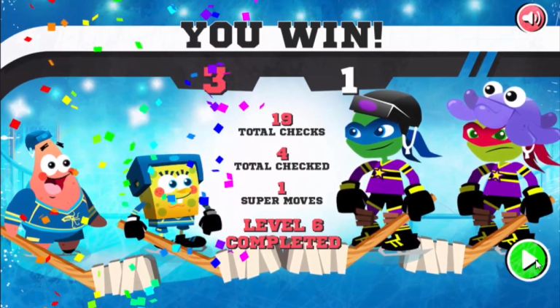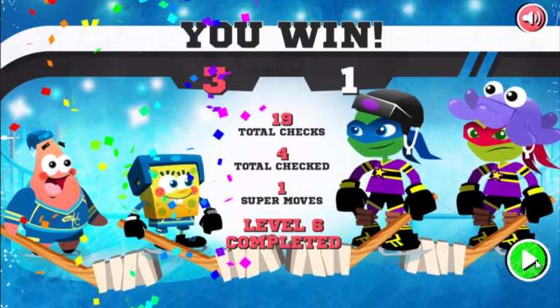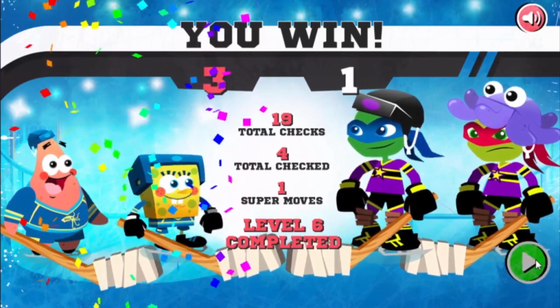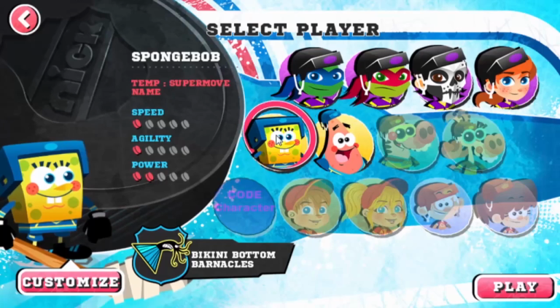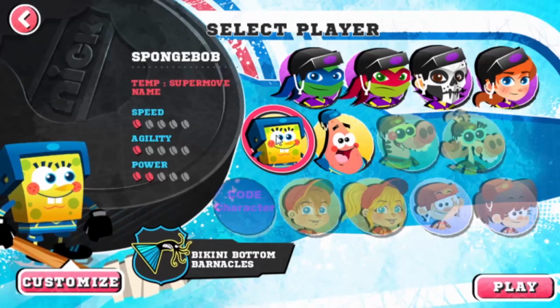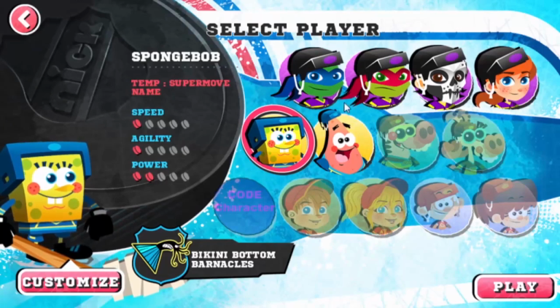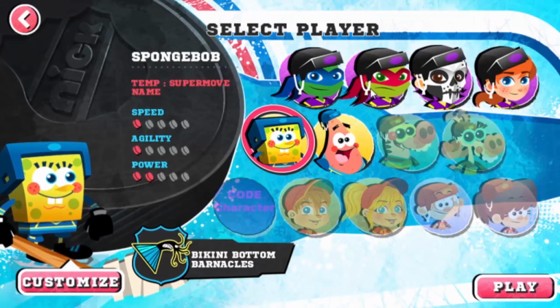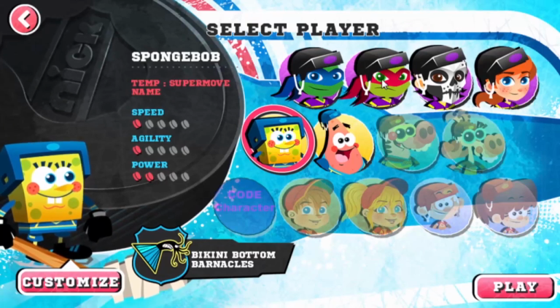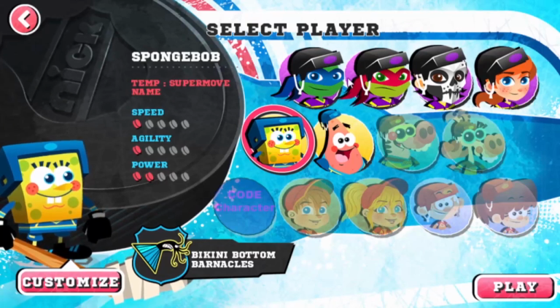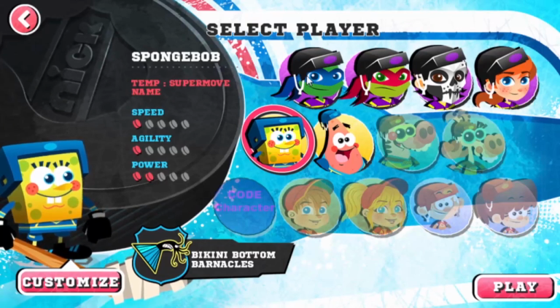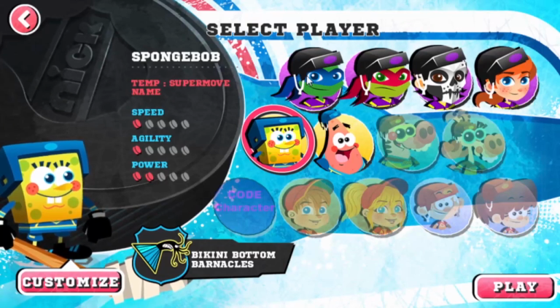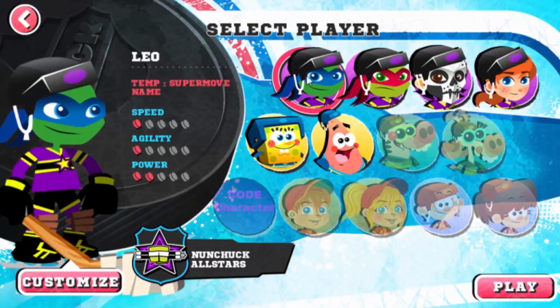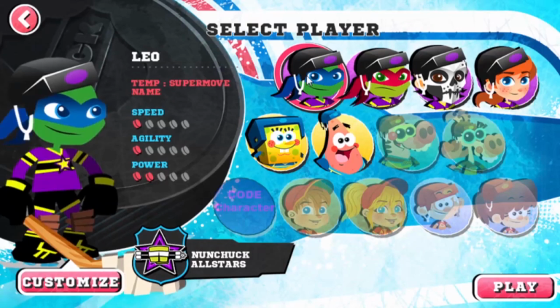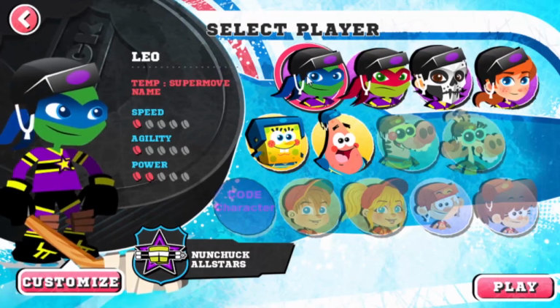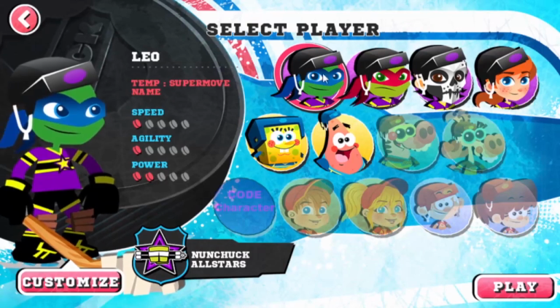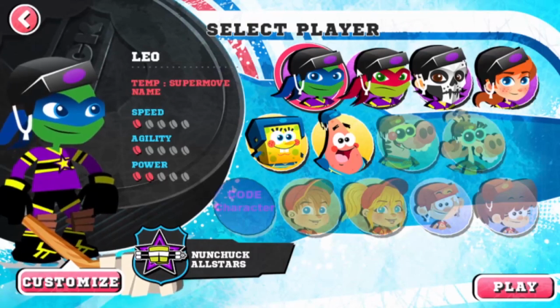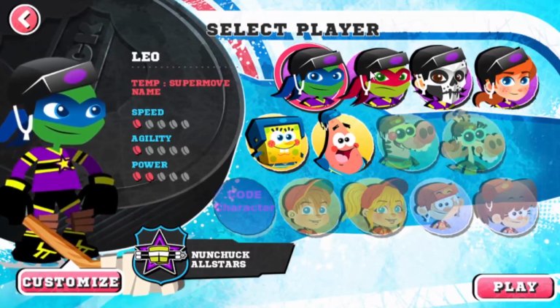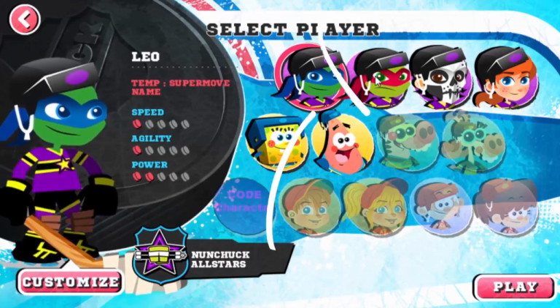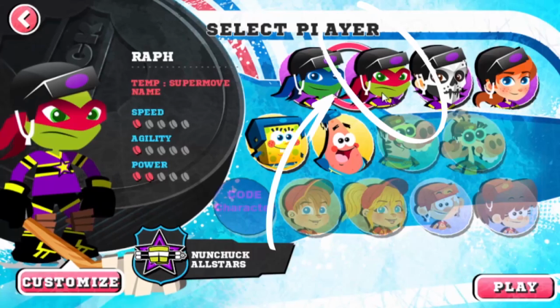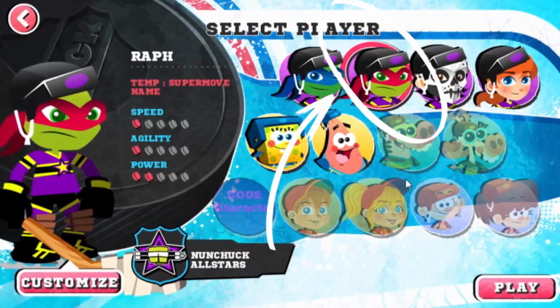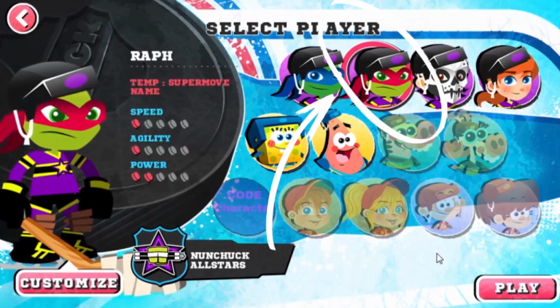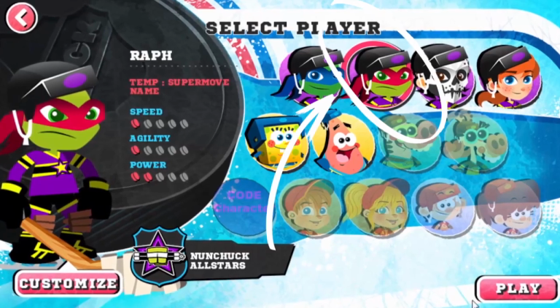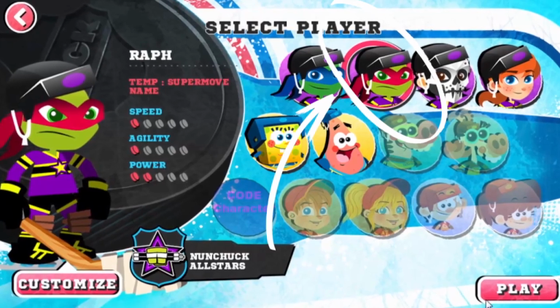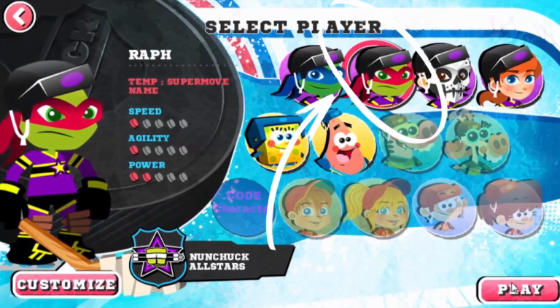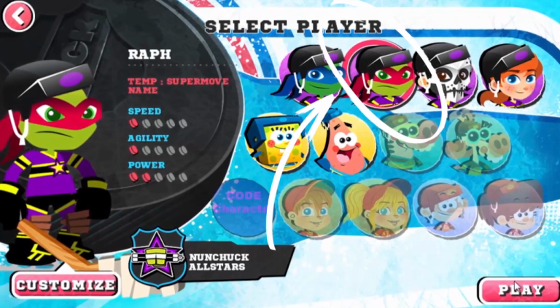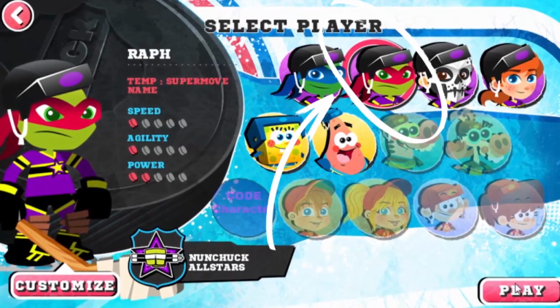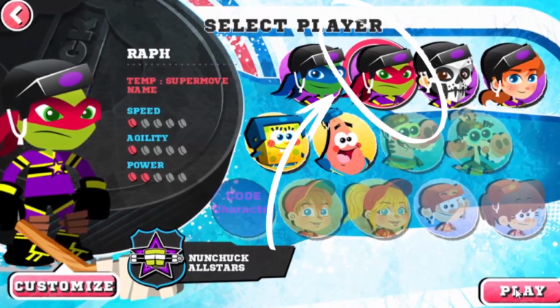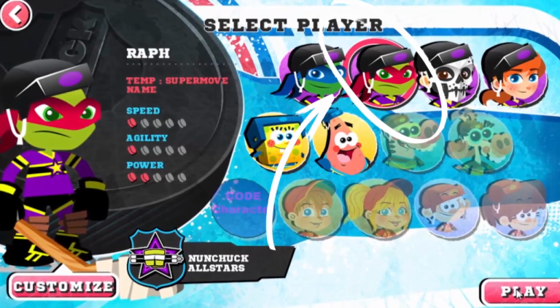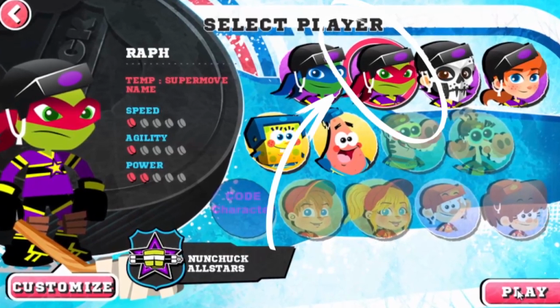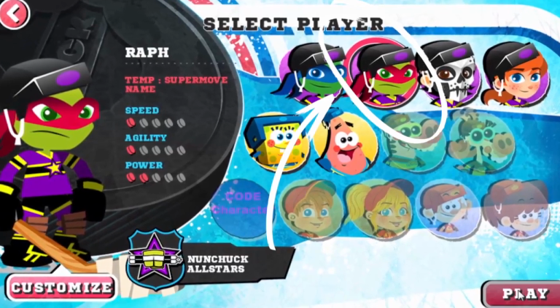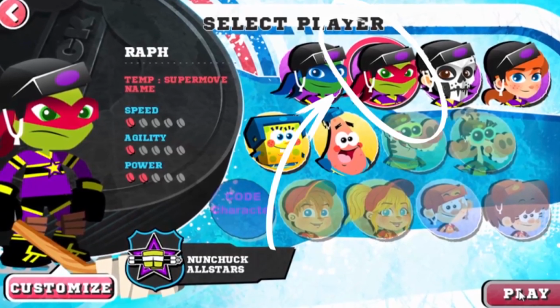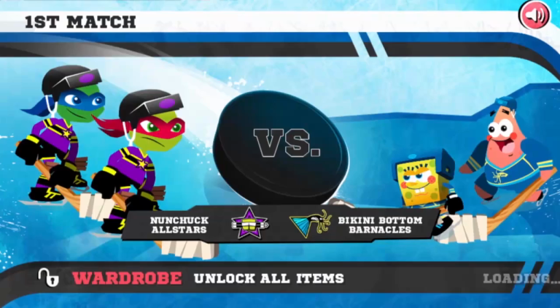First up, let's pick your star skater. Go with an unlocked character, like the turtley awesome Raph.